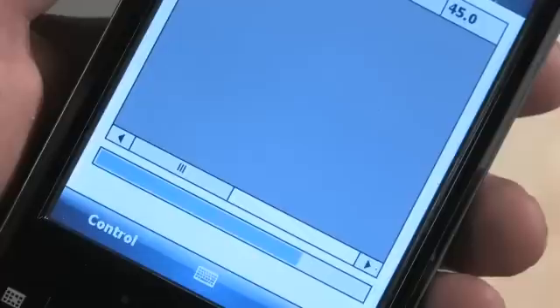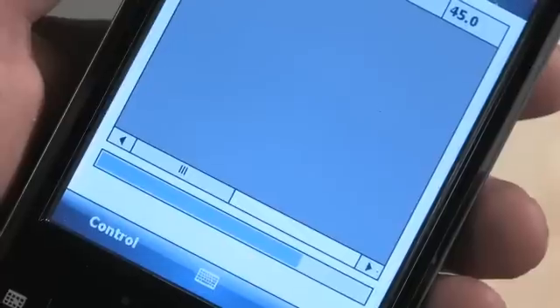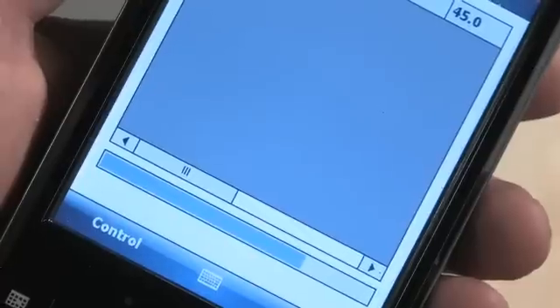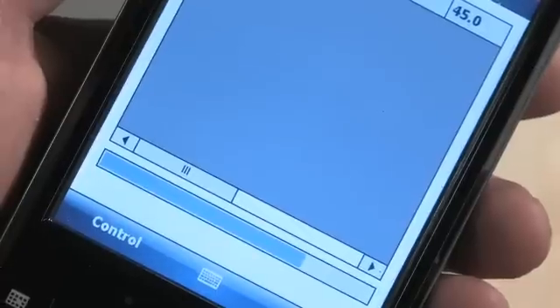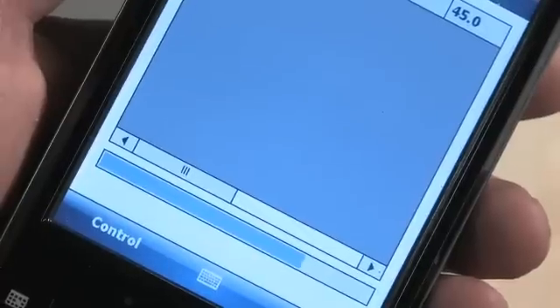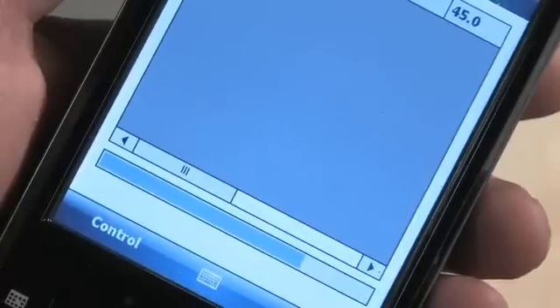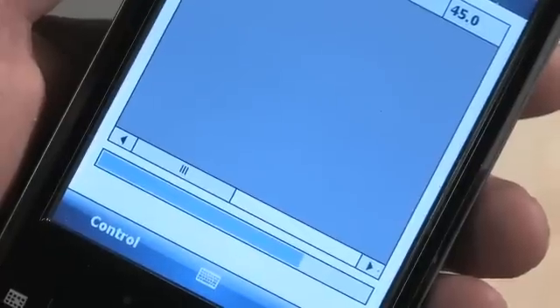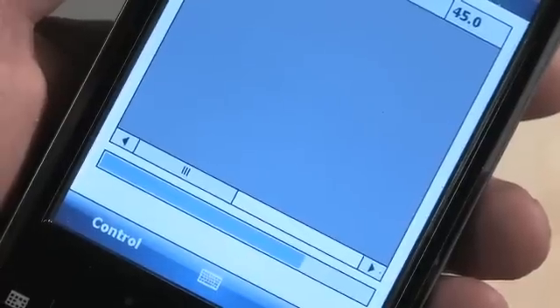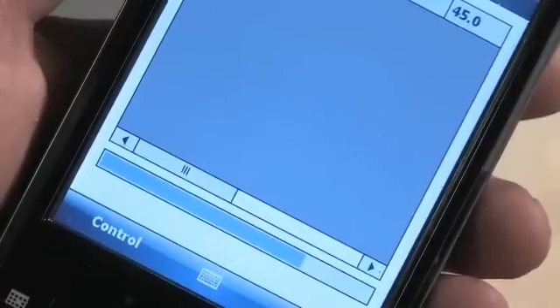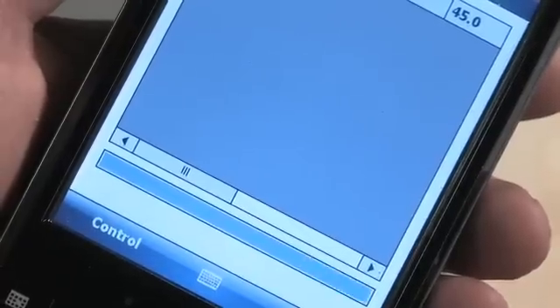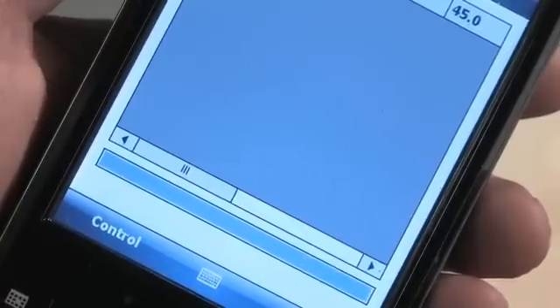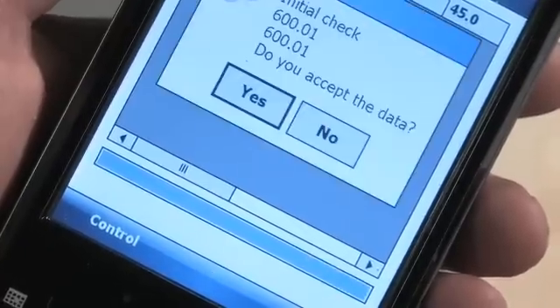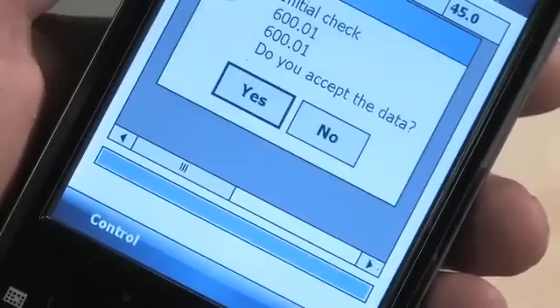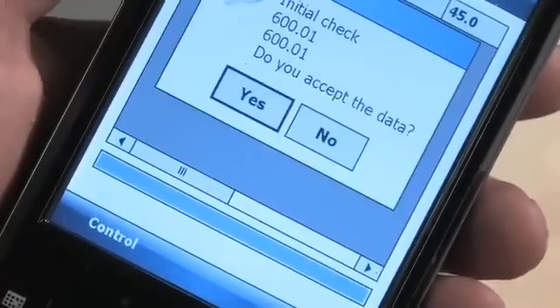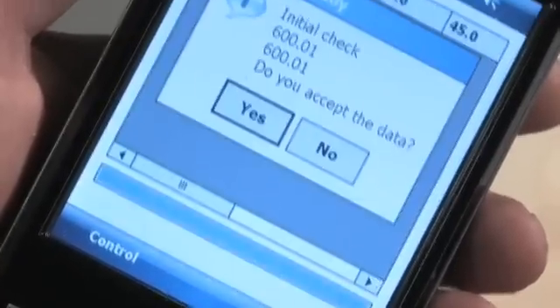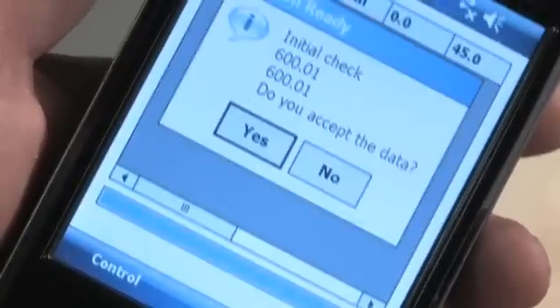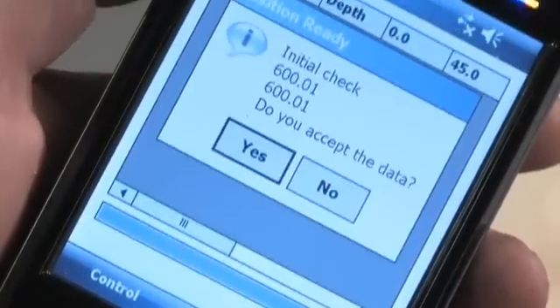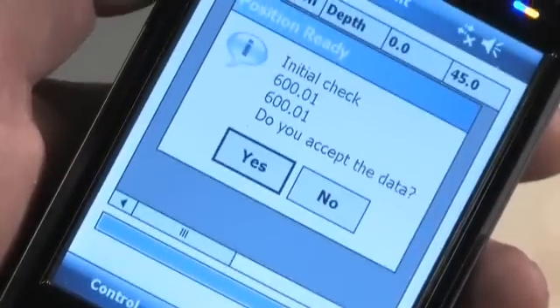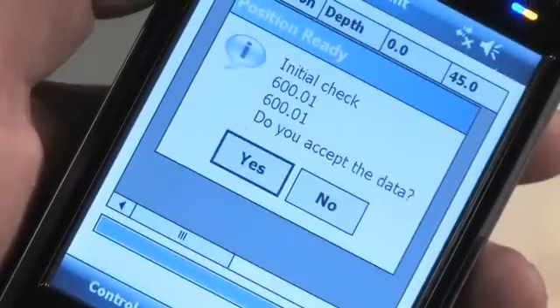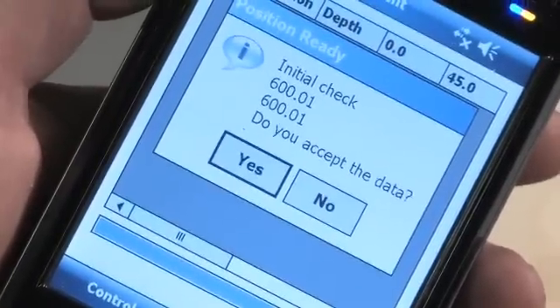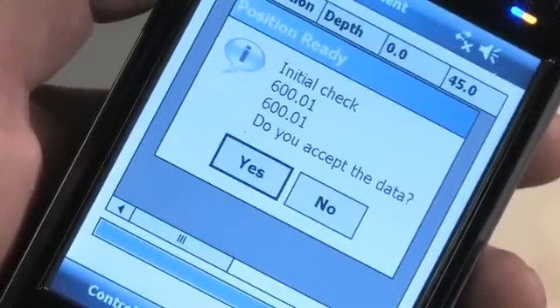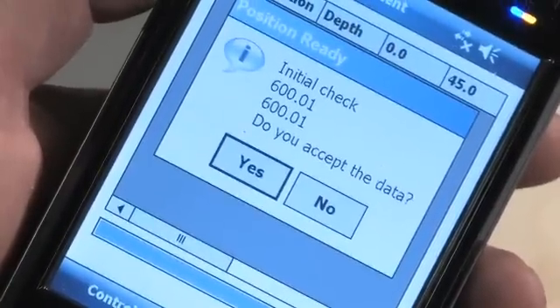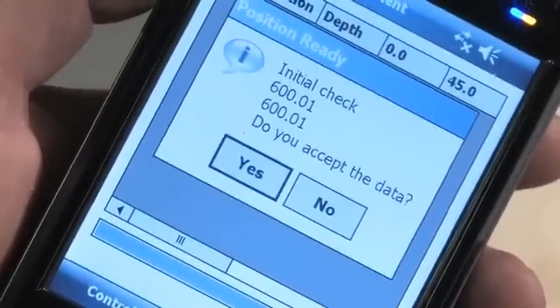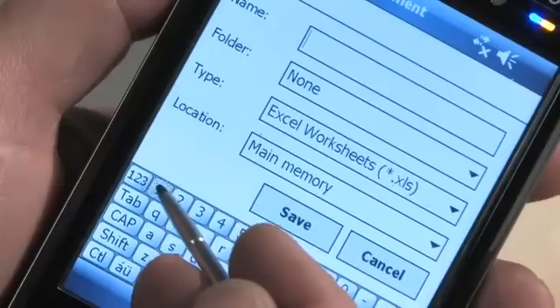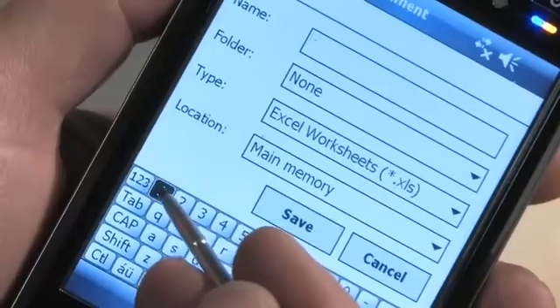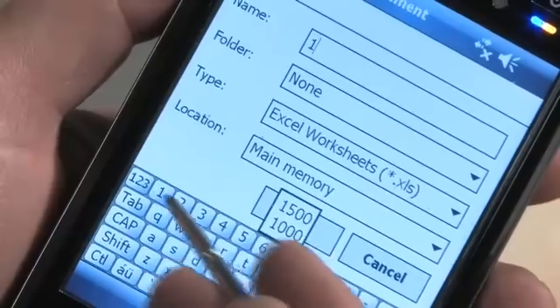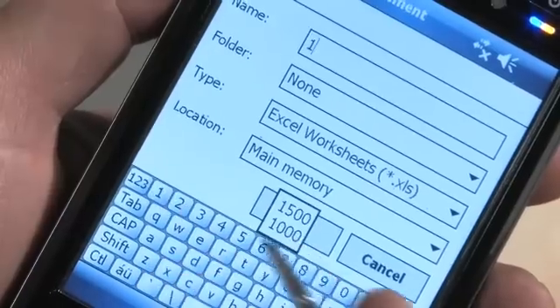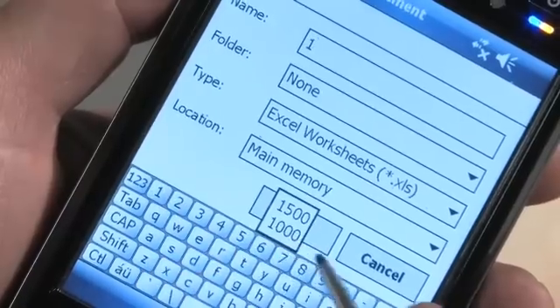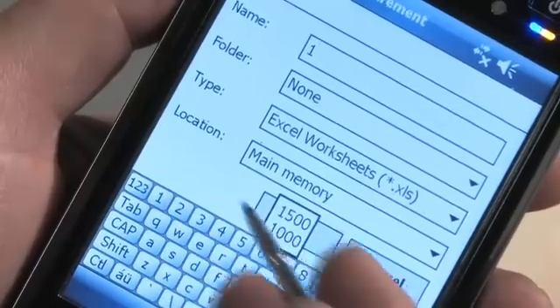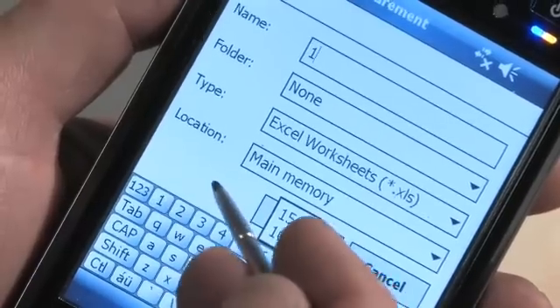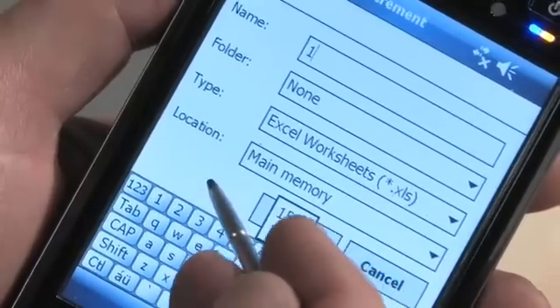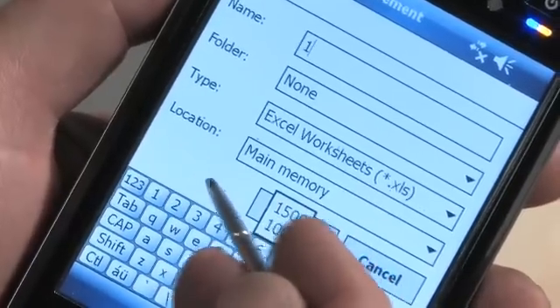The result is transmitted via Bluetooth to the hand-held terminal, where you can save it as an ordinary Excel file.